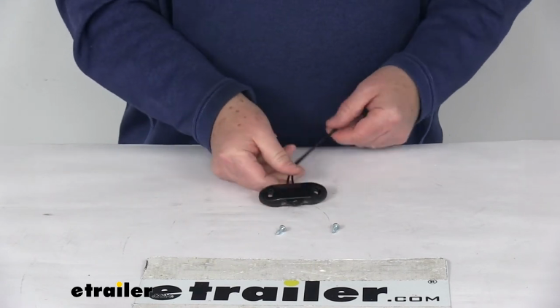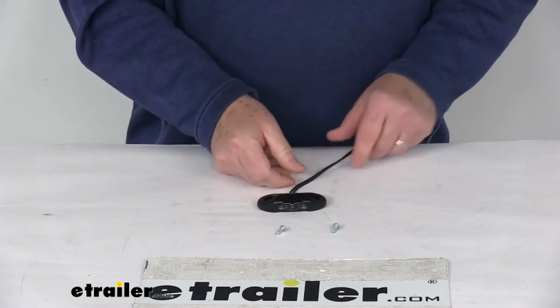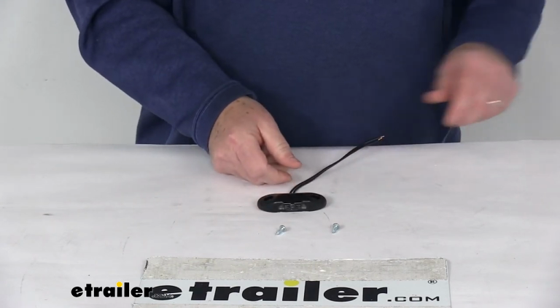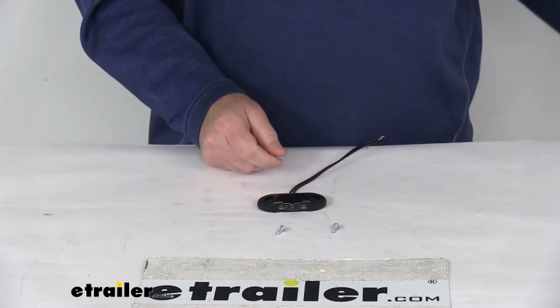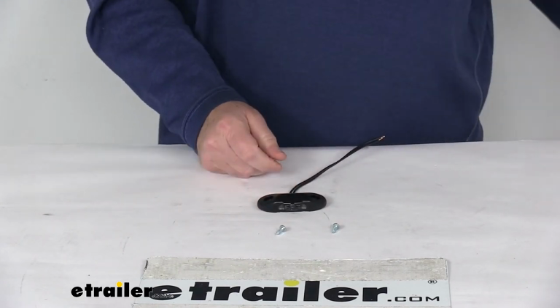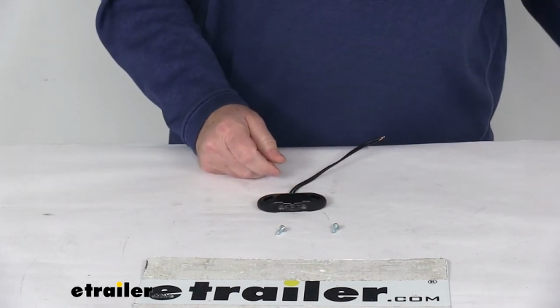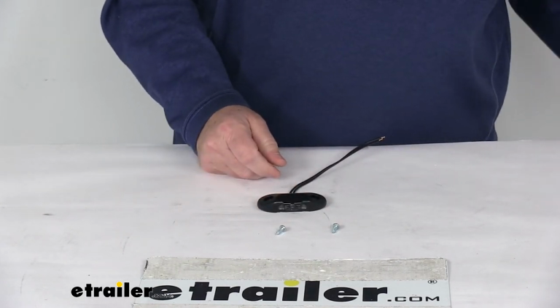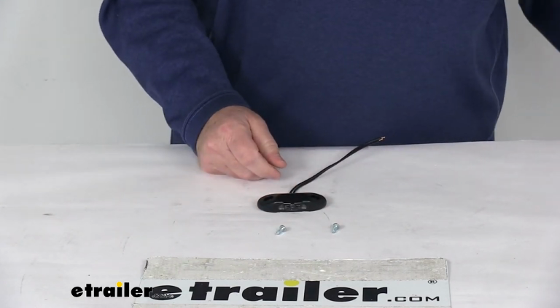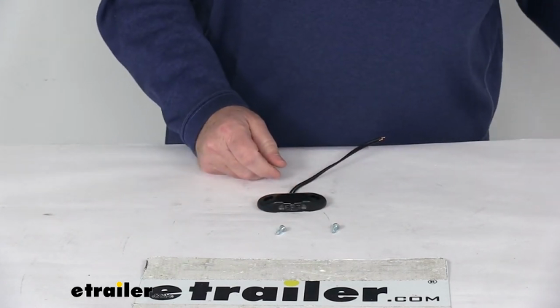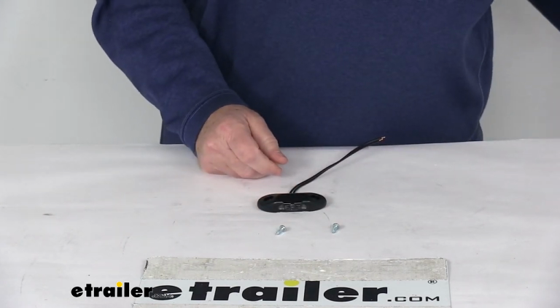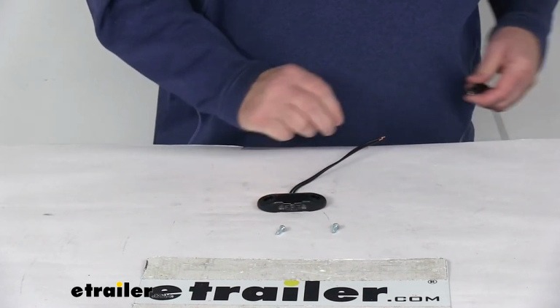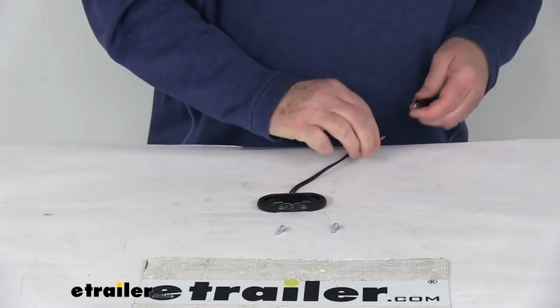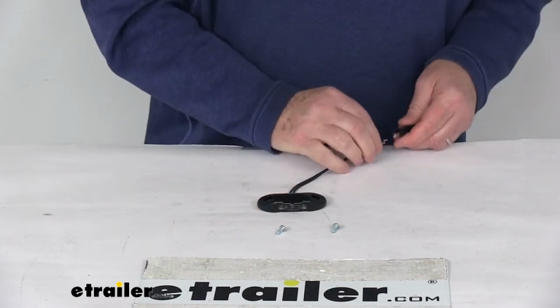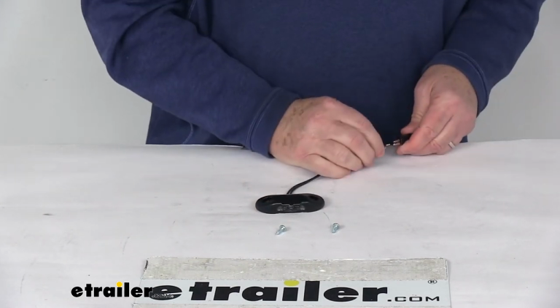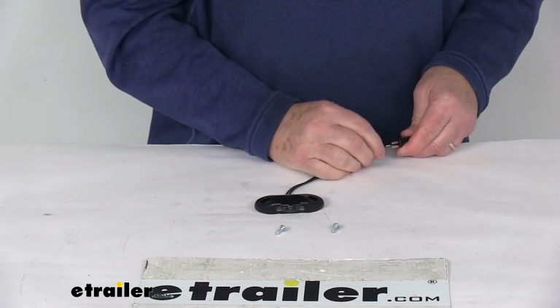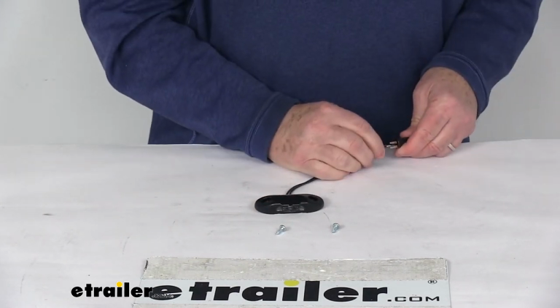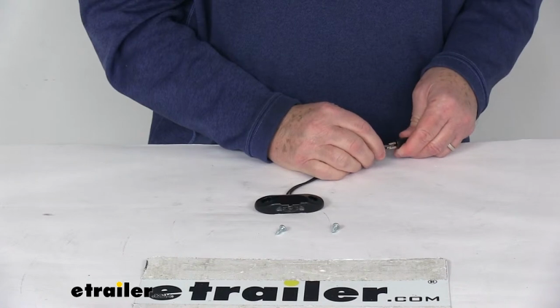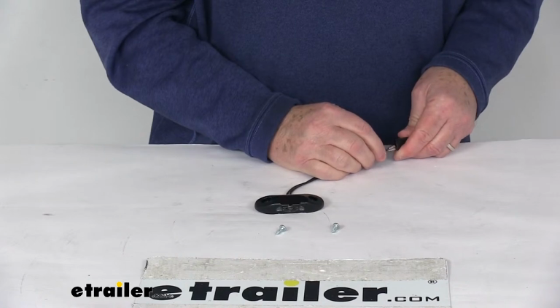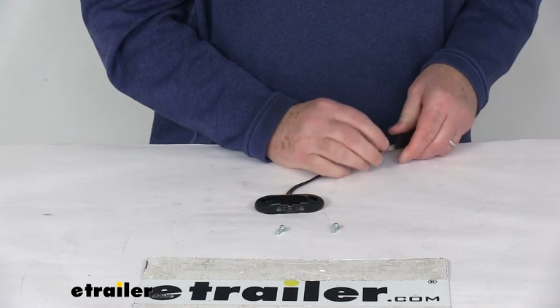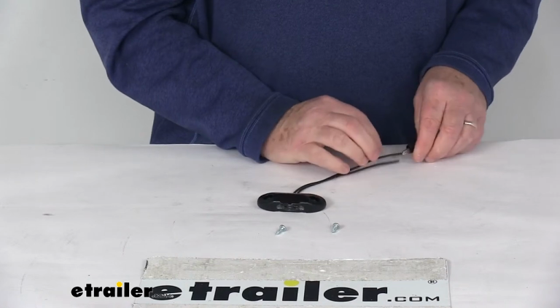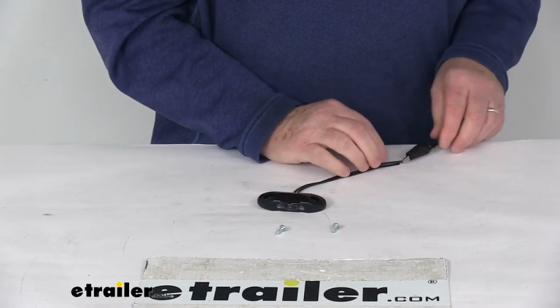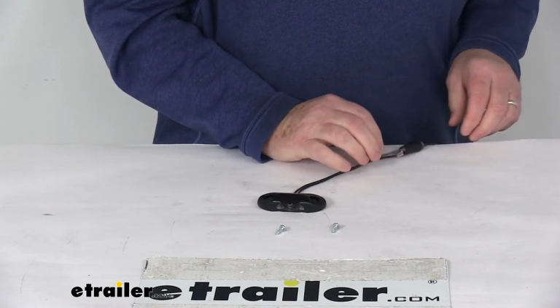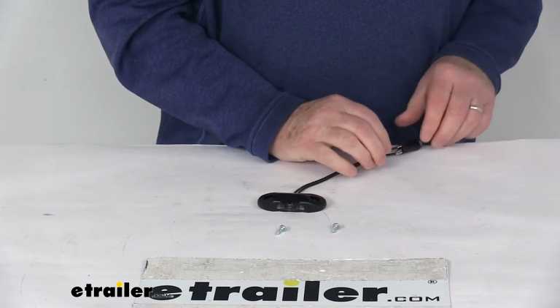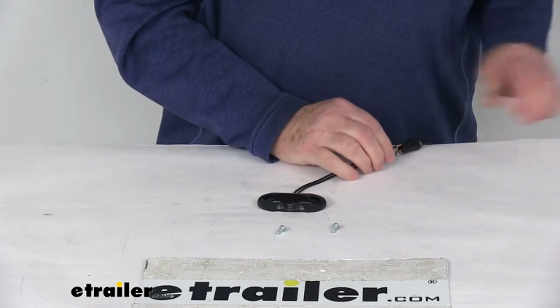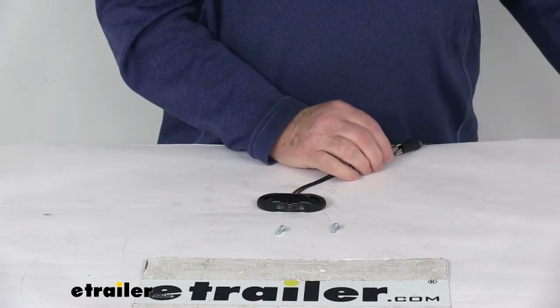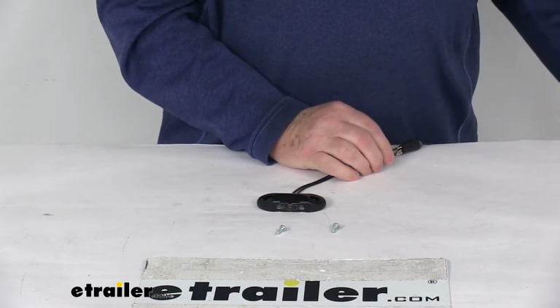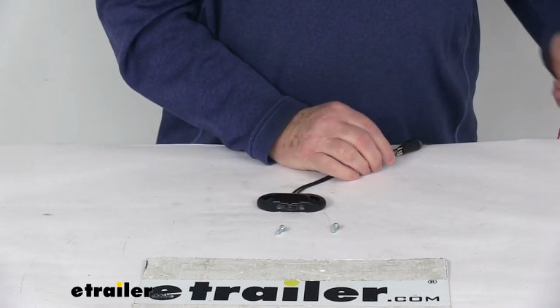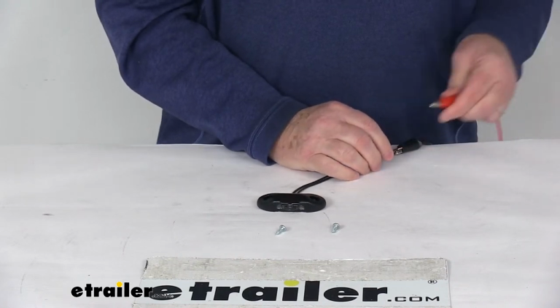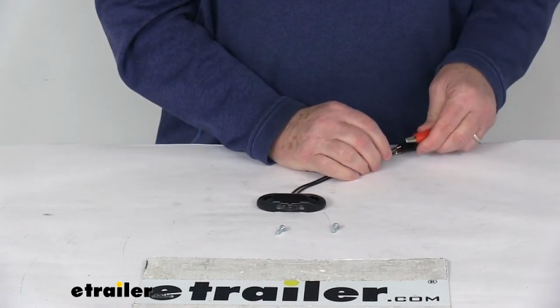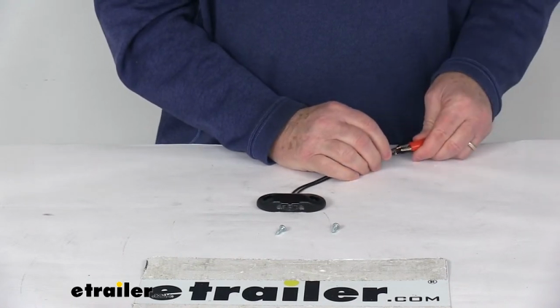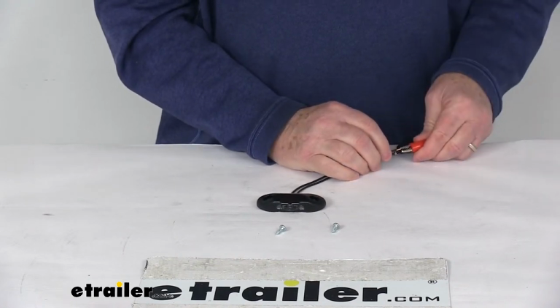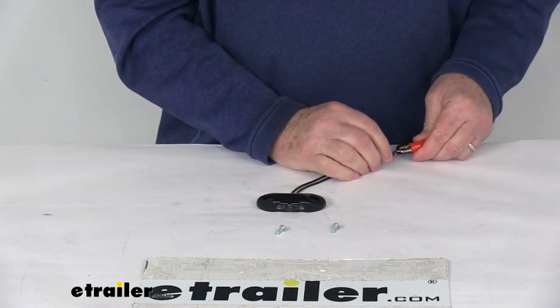I'm going to go ahead and hook this up to some 12-volt power. It doesn't matter which wire you hook to which — they'll work either way.